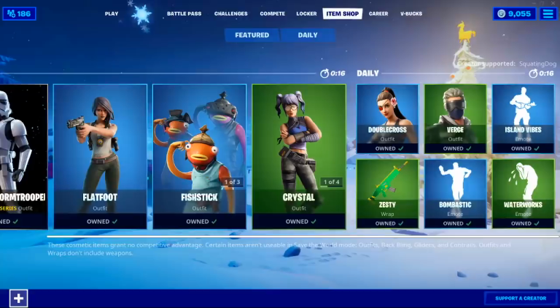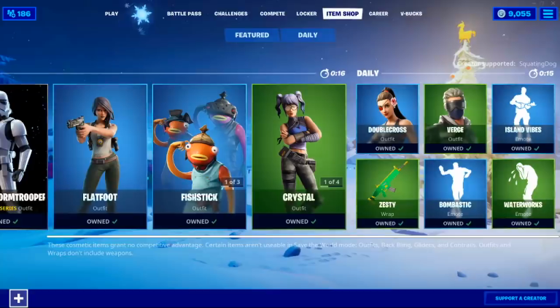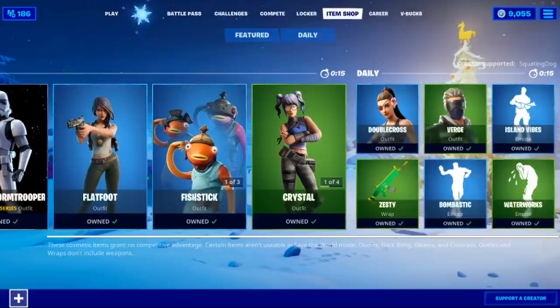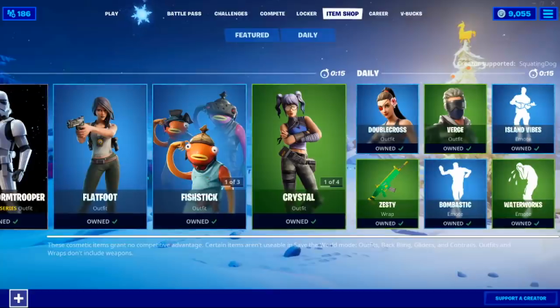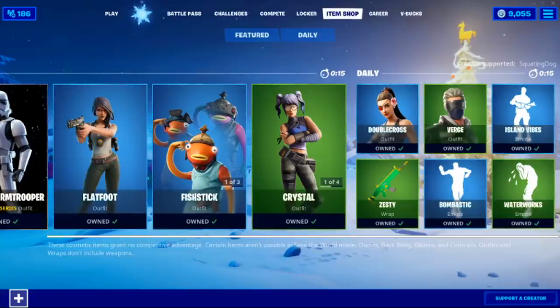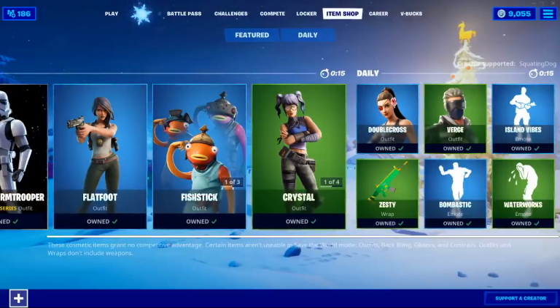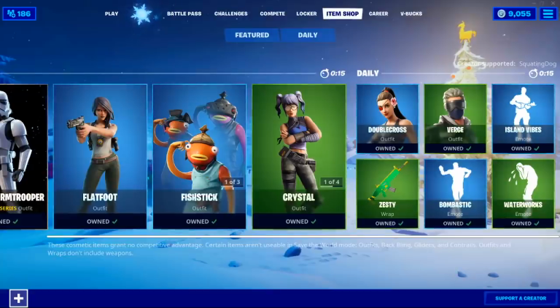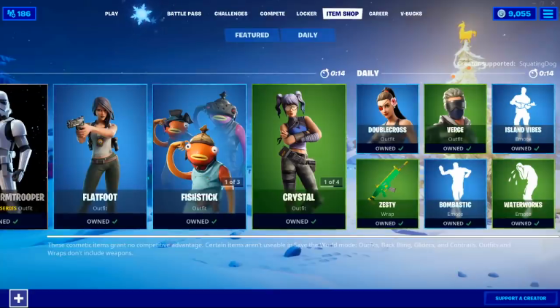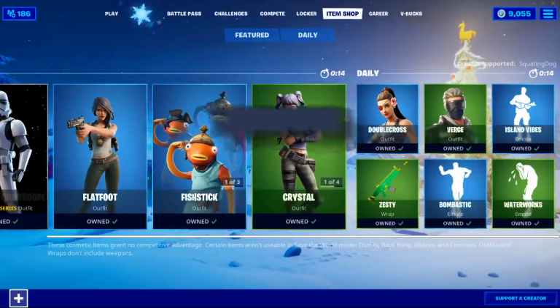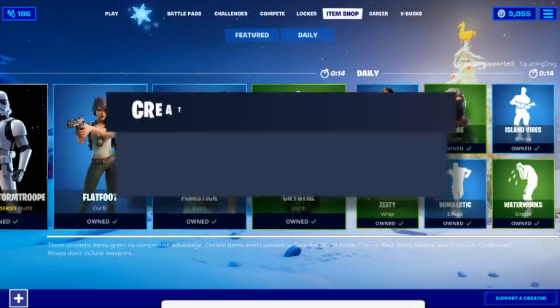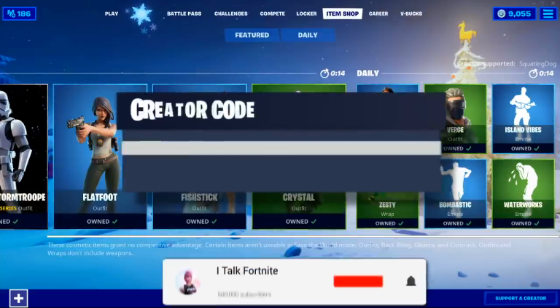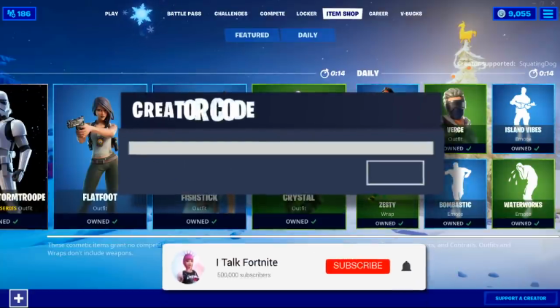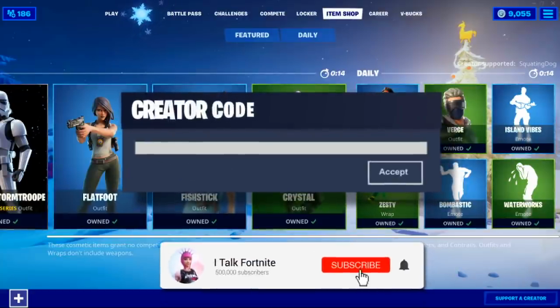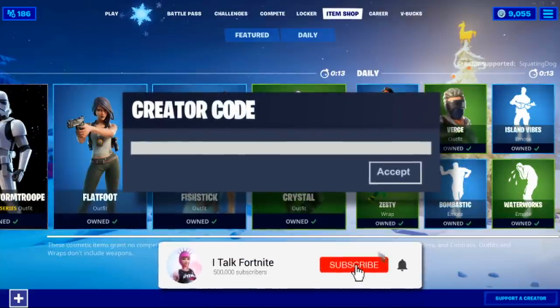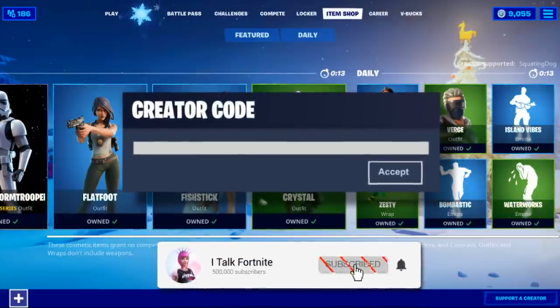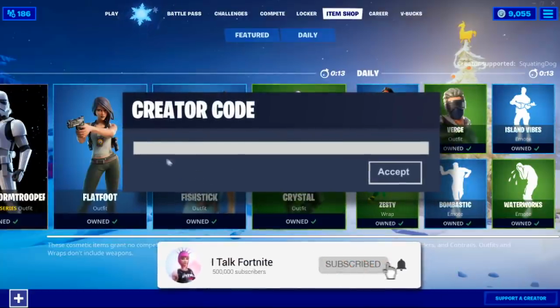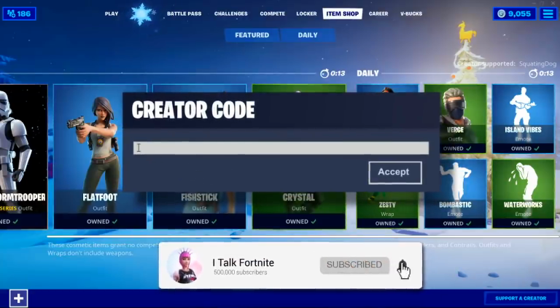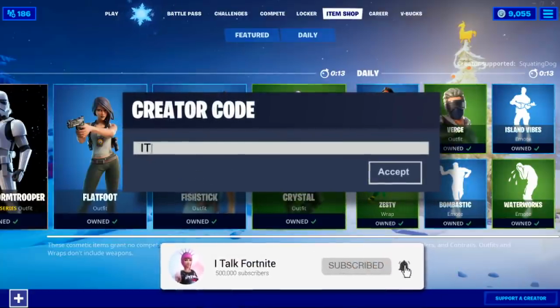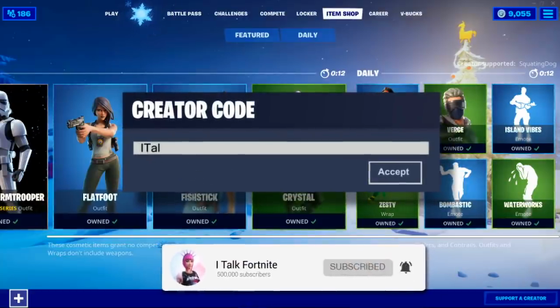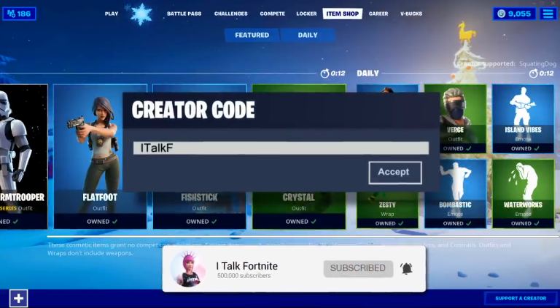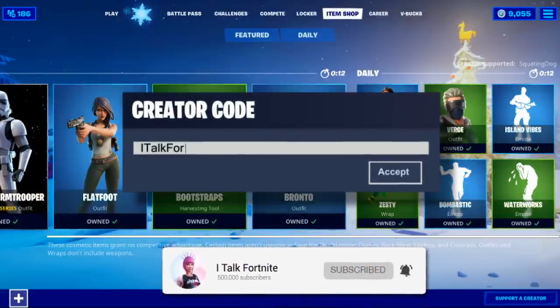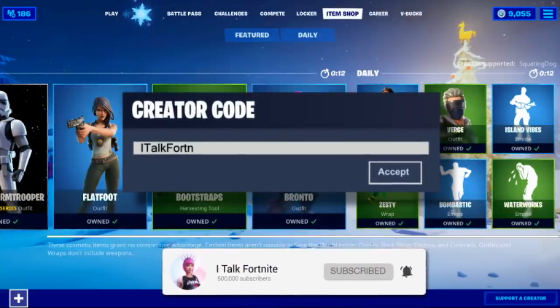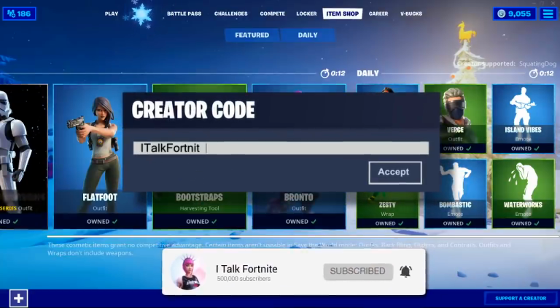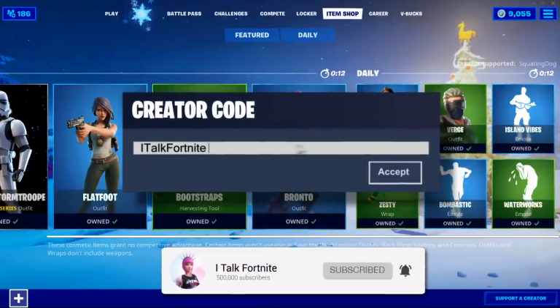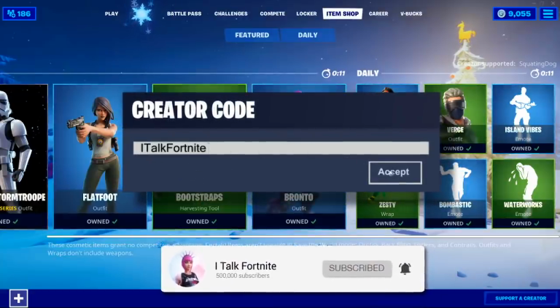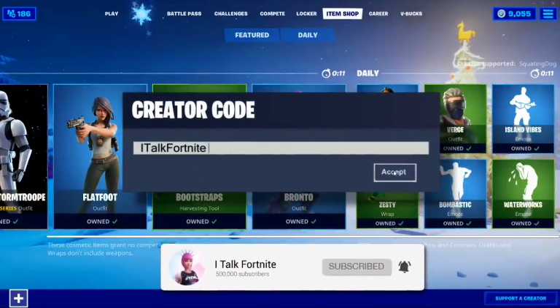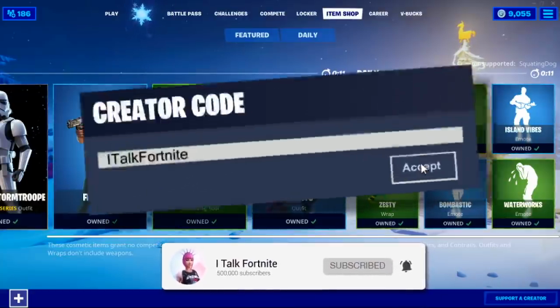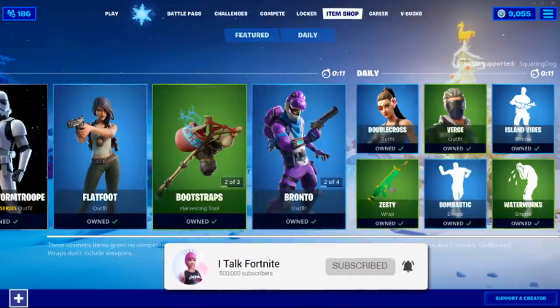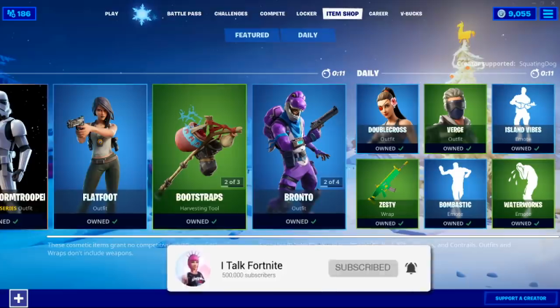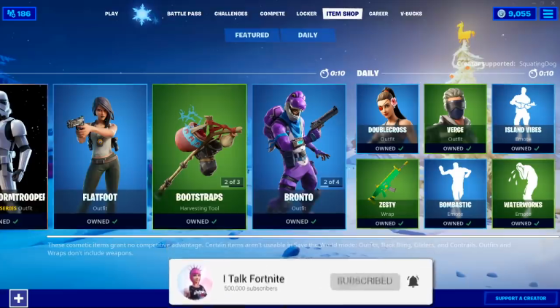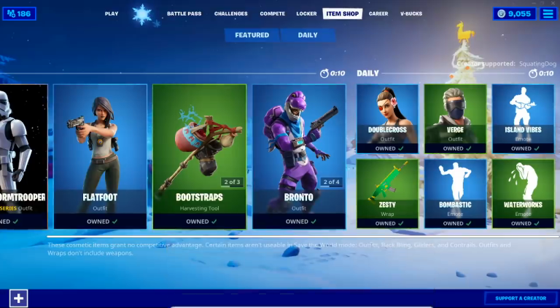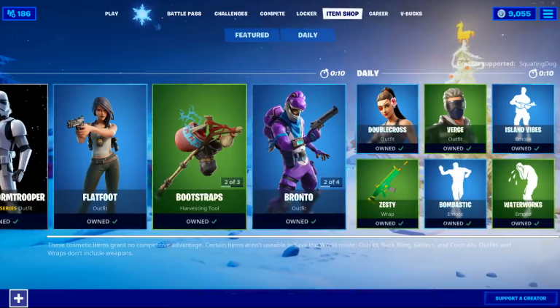Hey YouTube, what's going on? This is iTalkFortnite, back again with another item shop video. Today is December 29th, 2019.